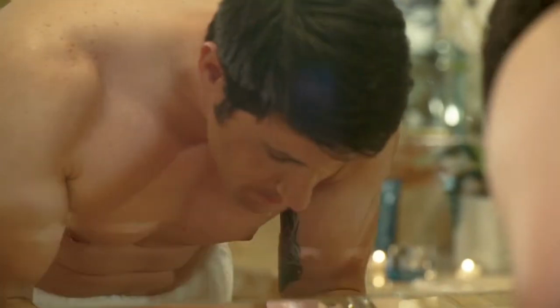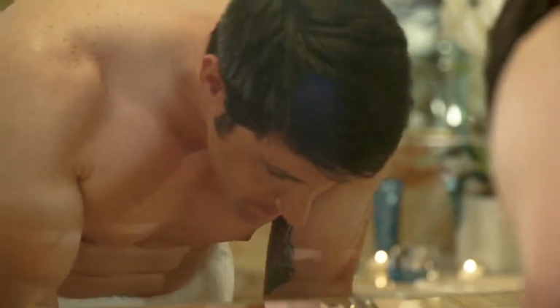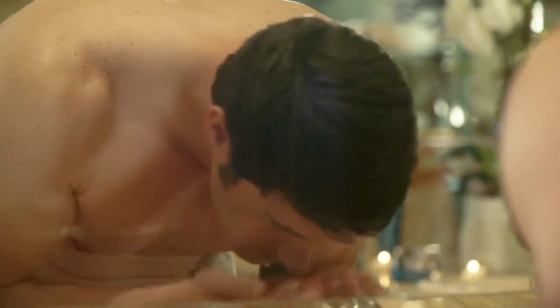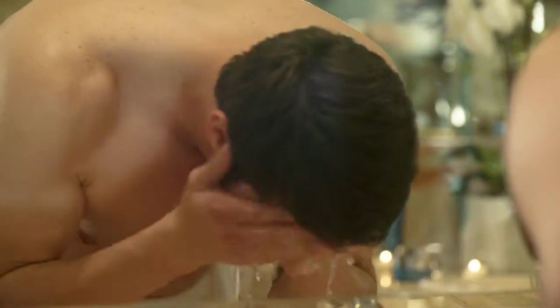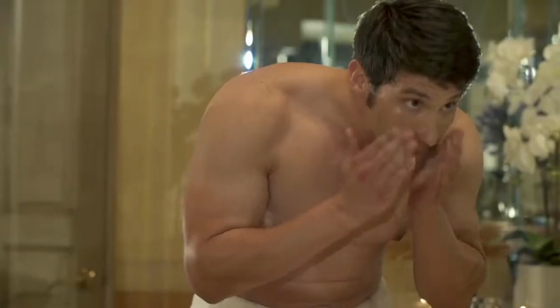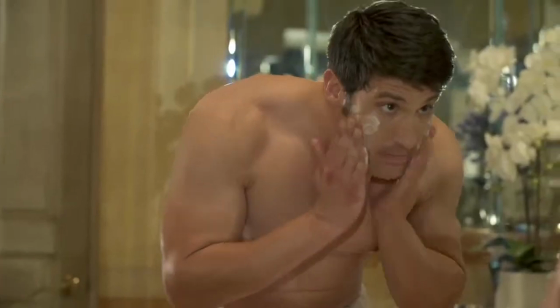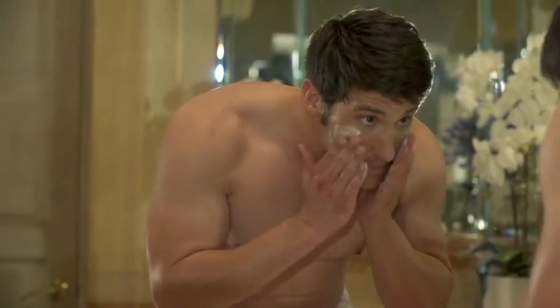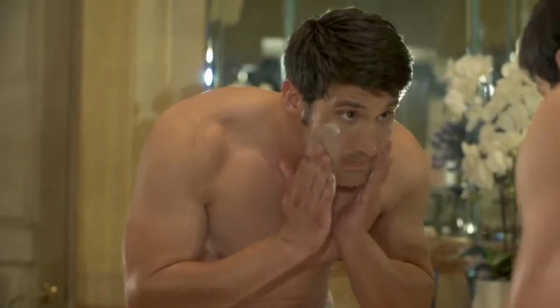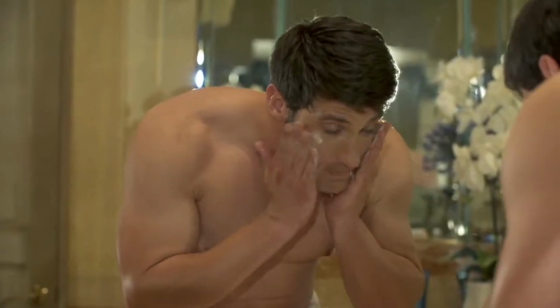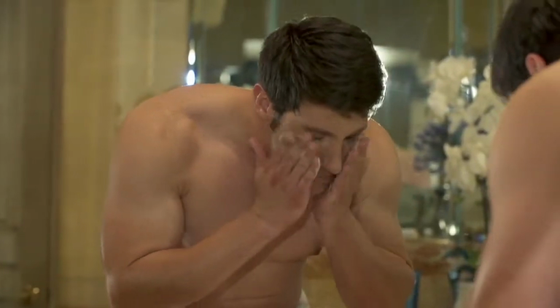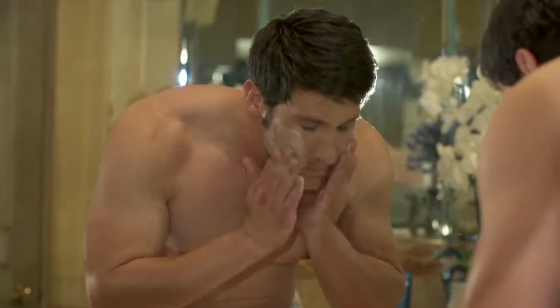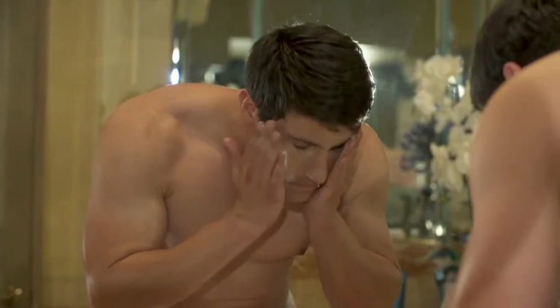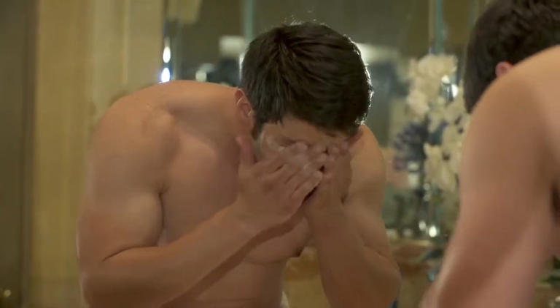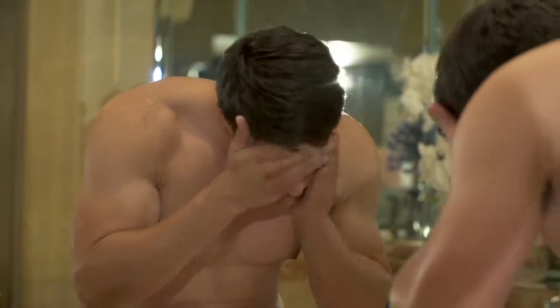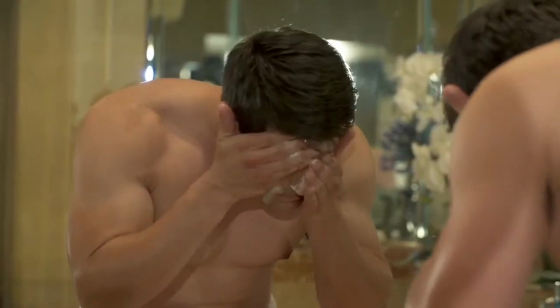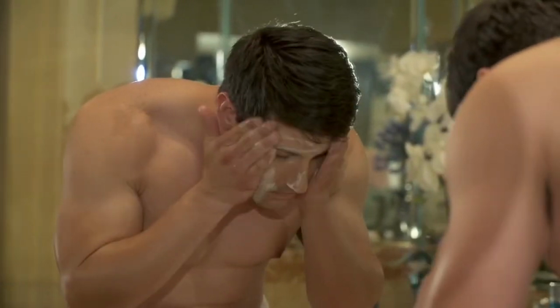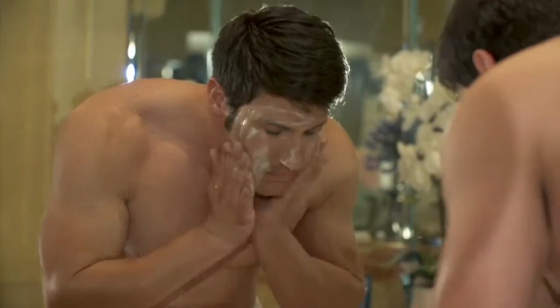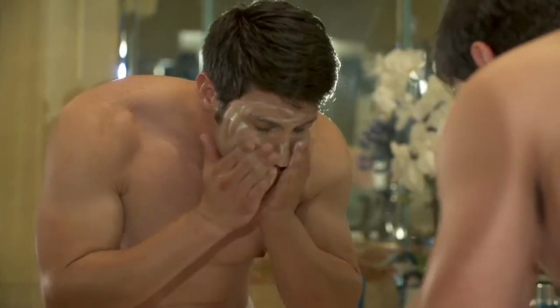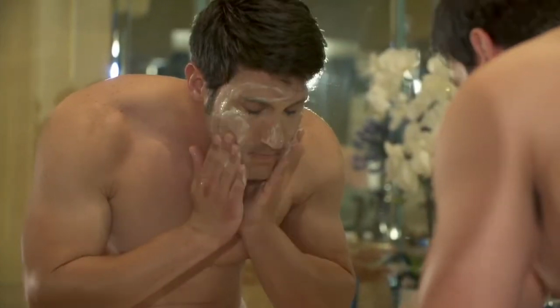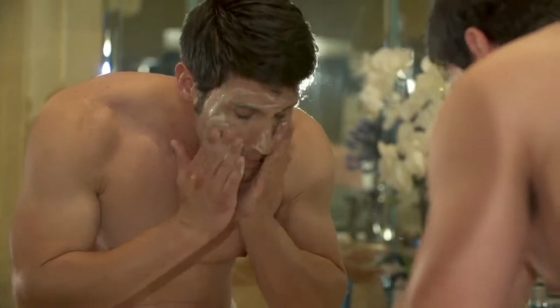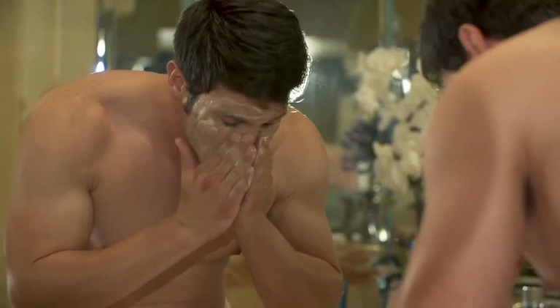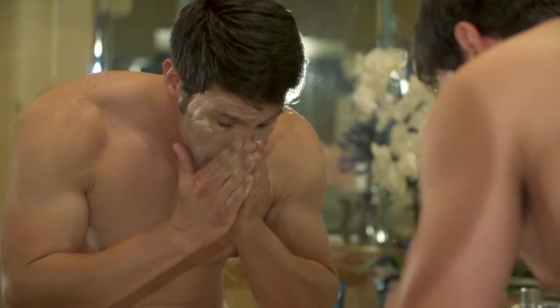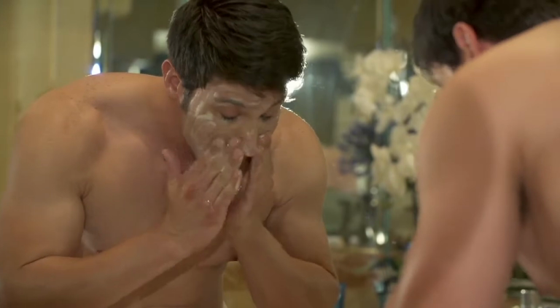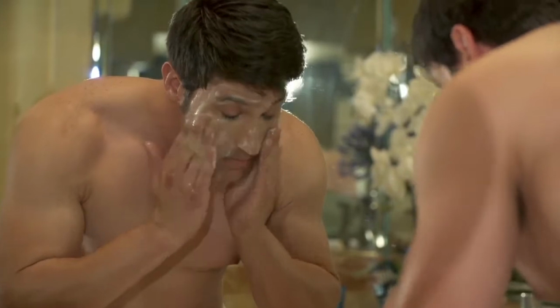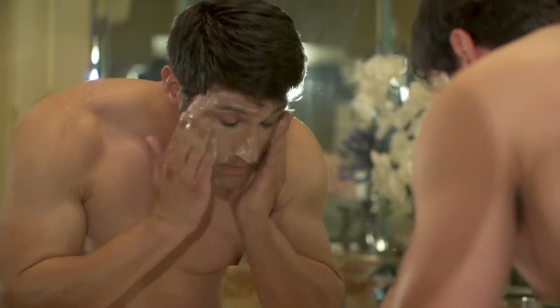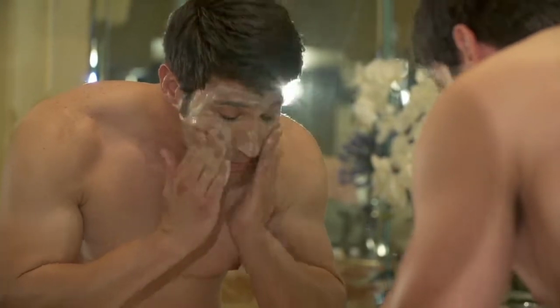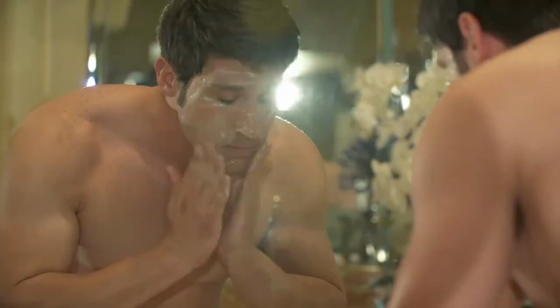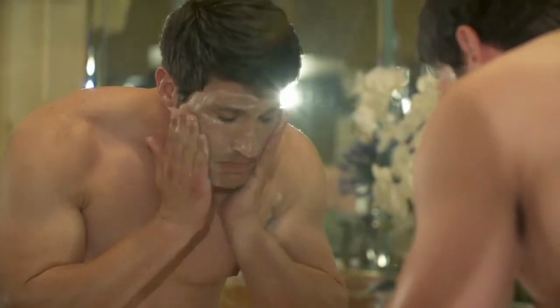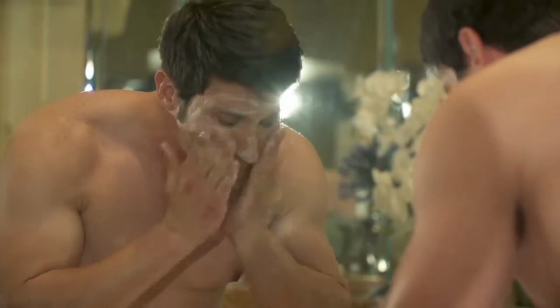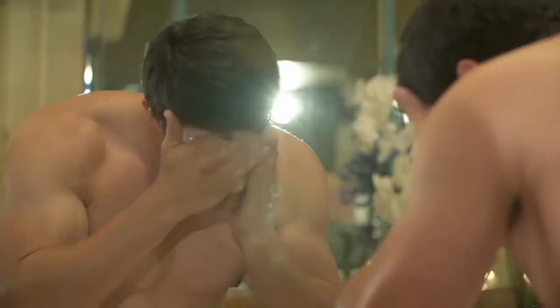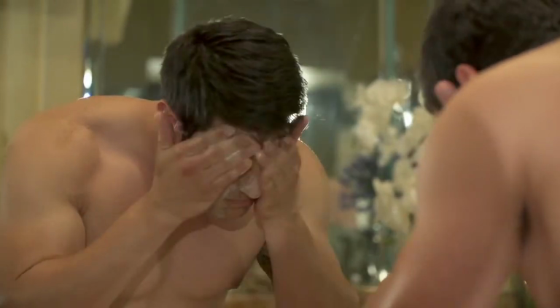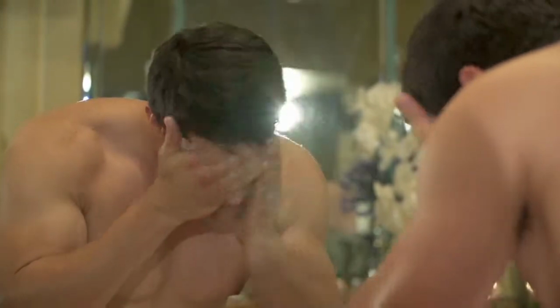Massage a small amount on a damp face in a circular motion for 30 seconds, then rinse. Use morning and evening.